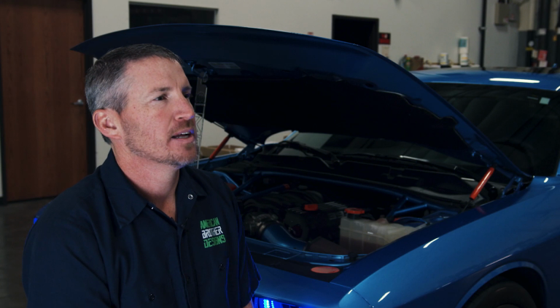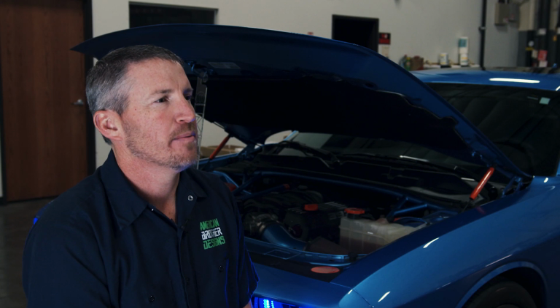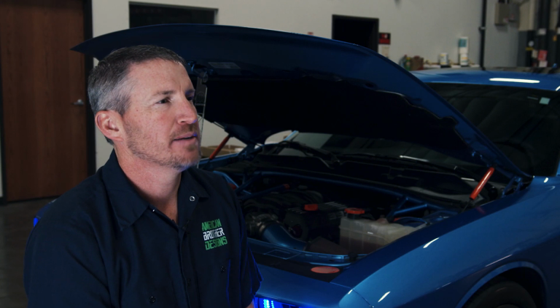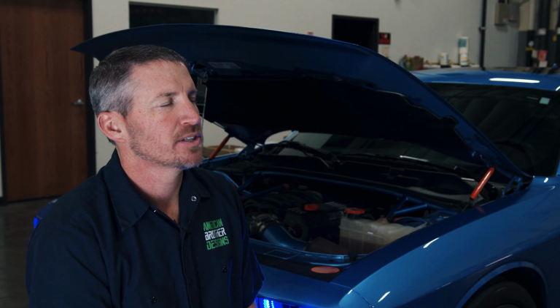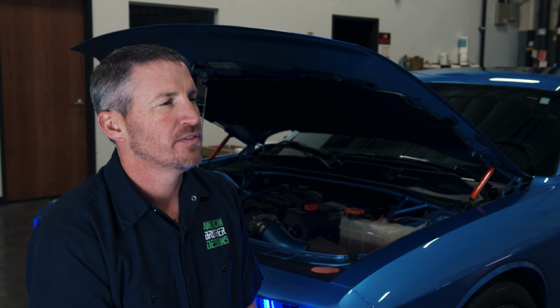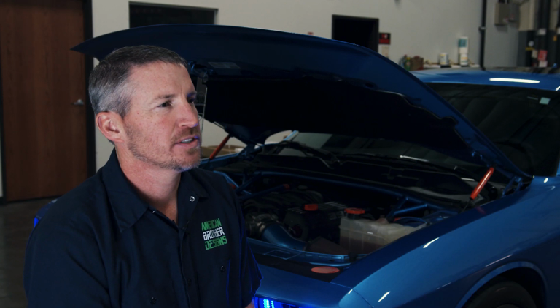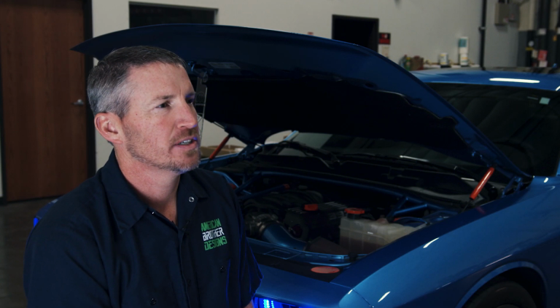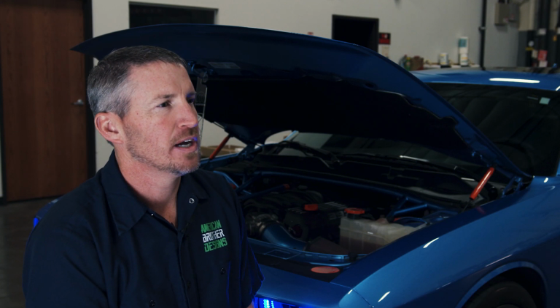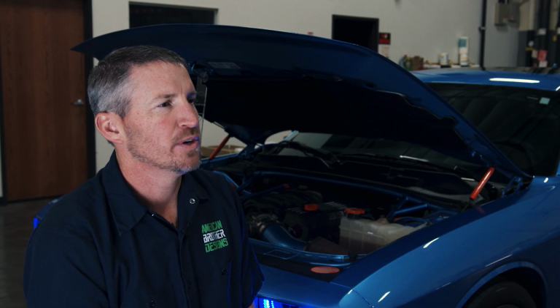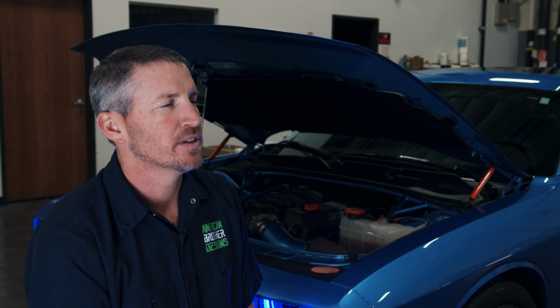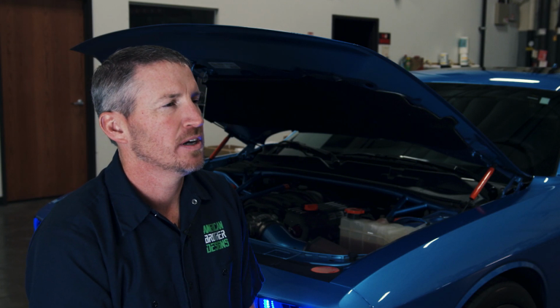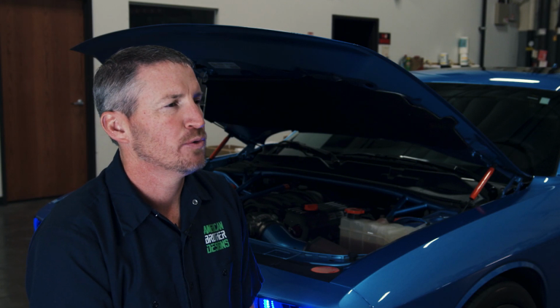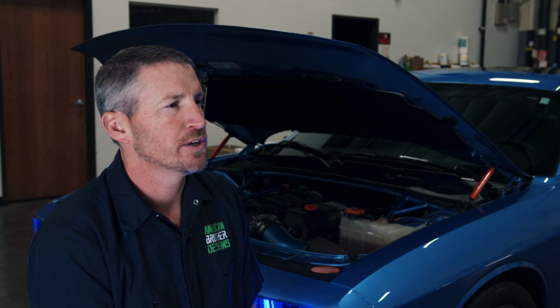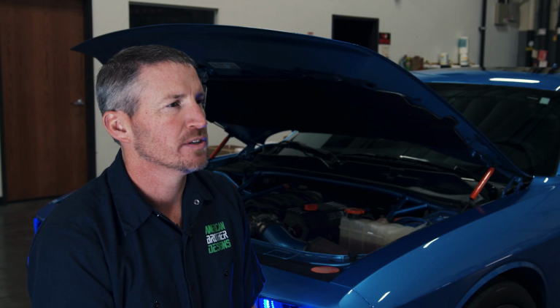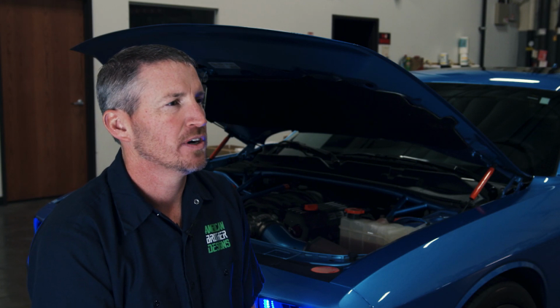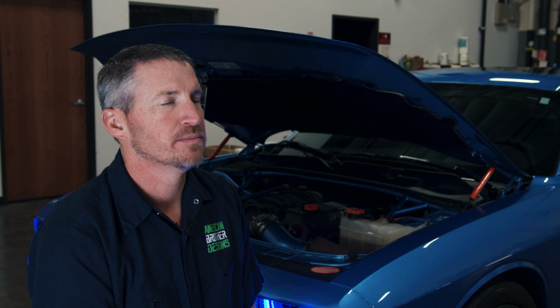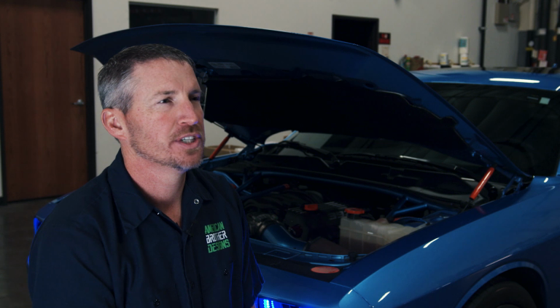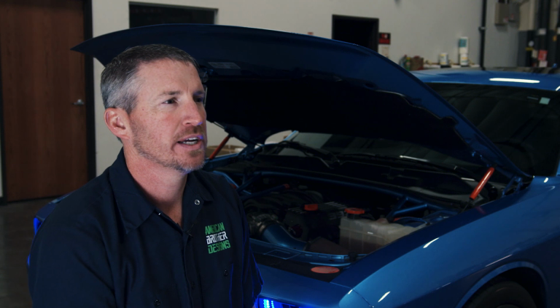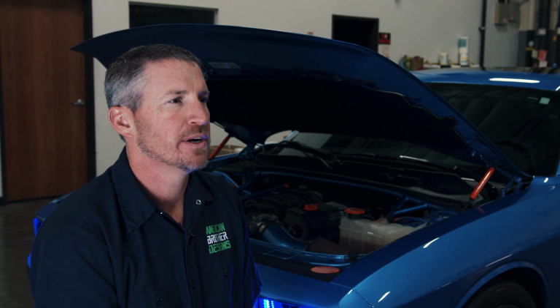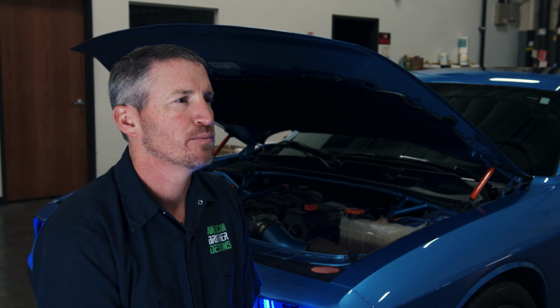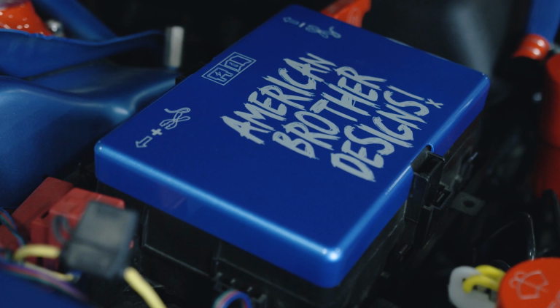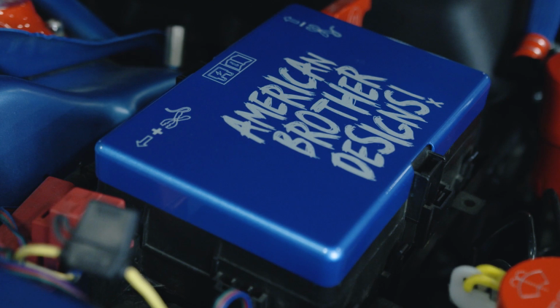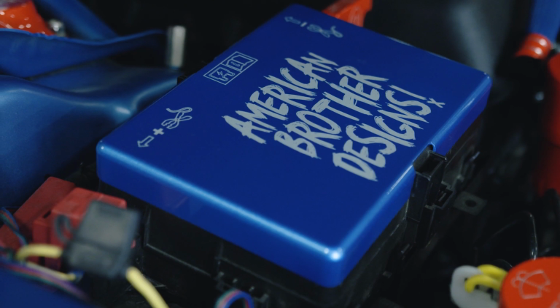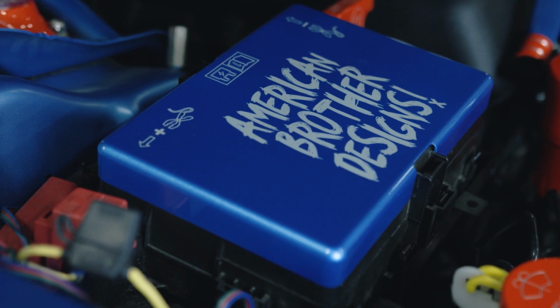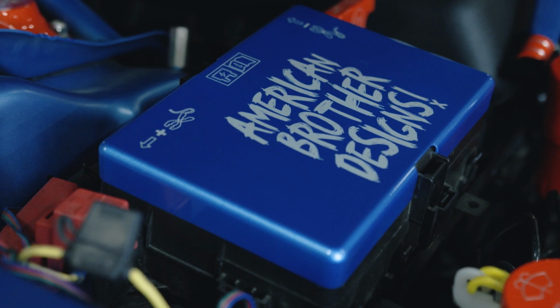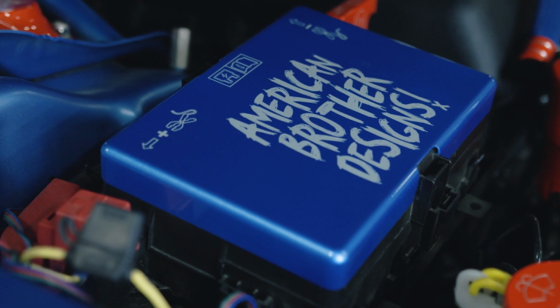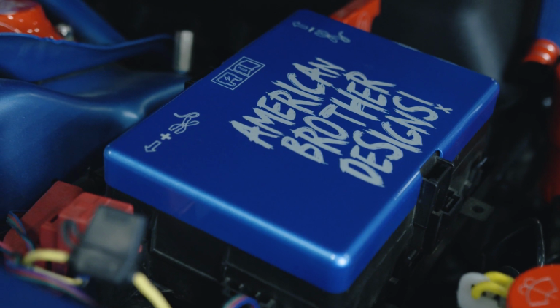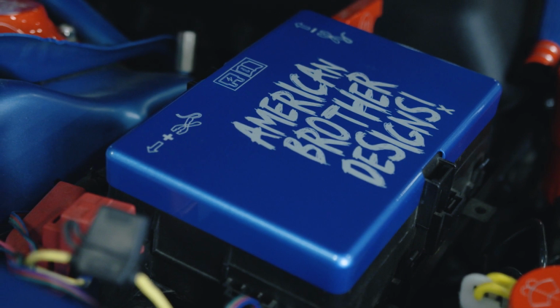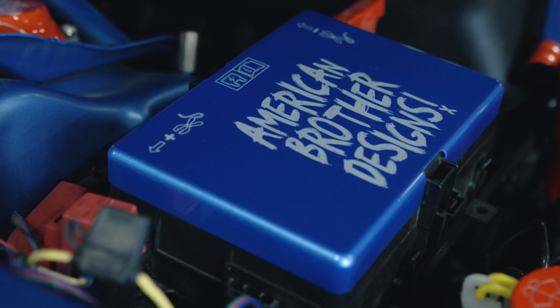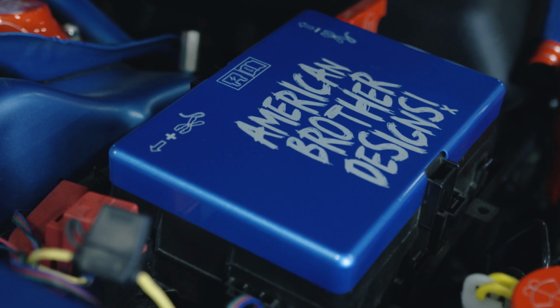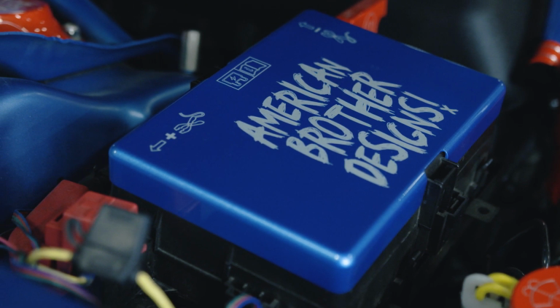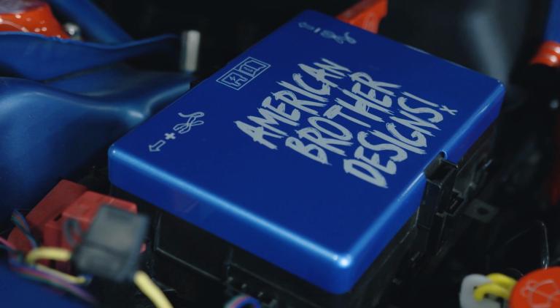My name is Scott Foster. I'm one of the owners of Foster Machining and American Brother Designs, located in Carson City, Nevada.